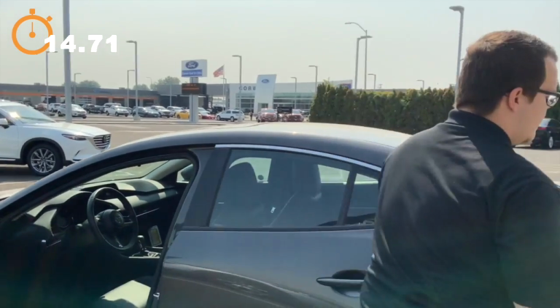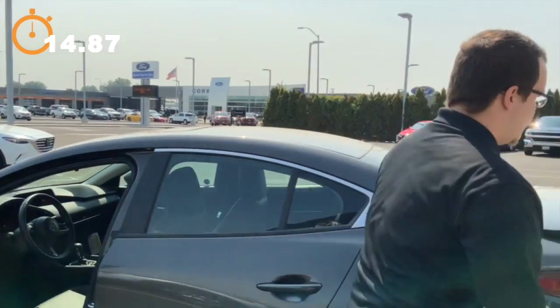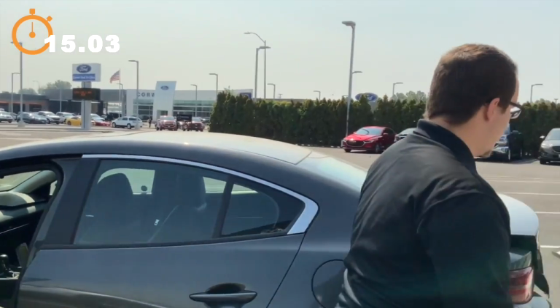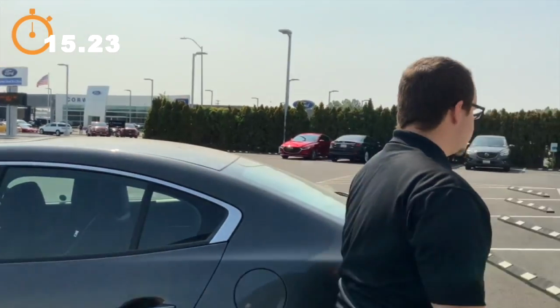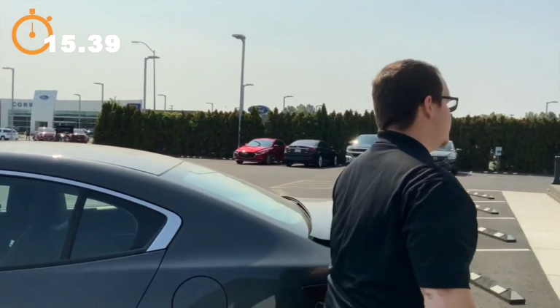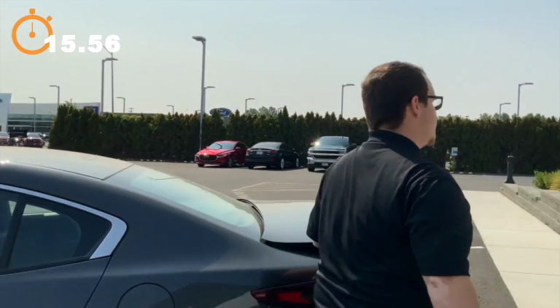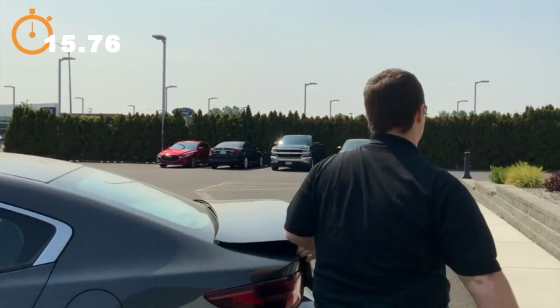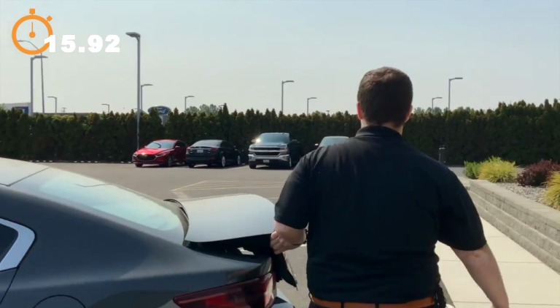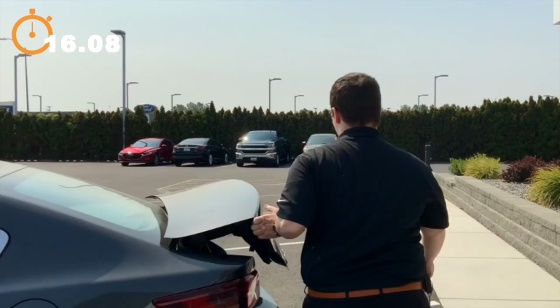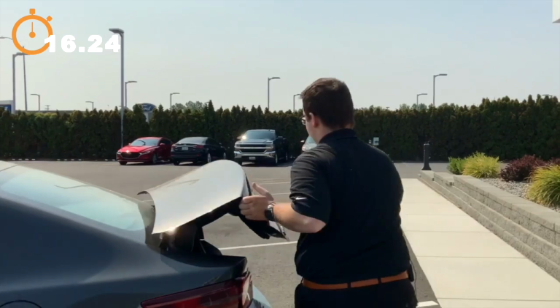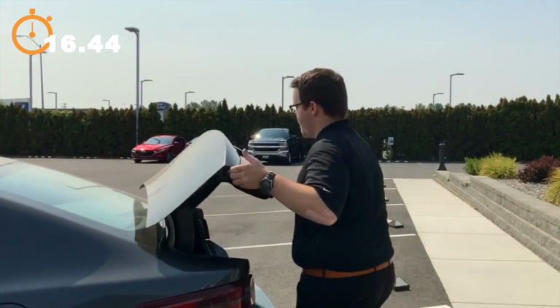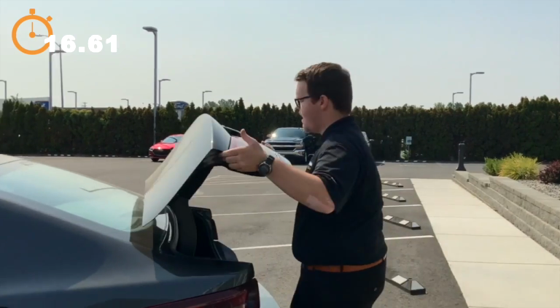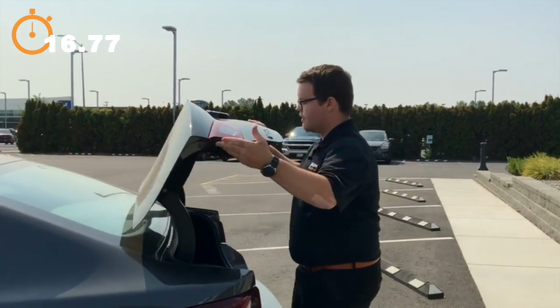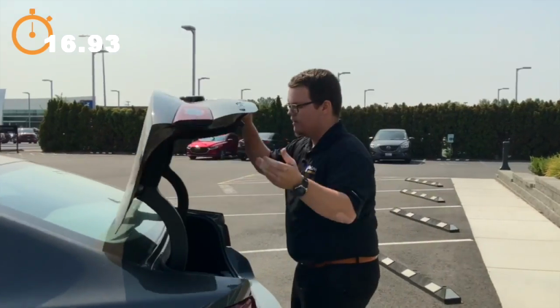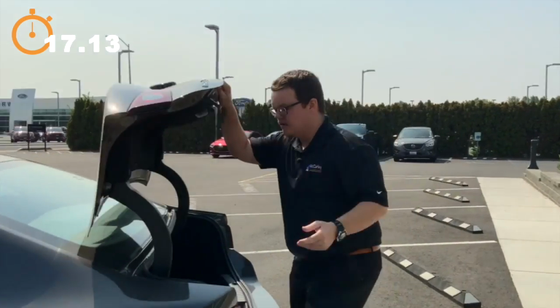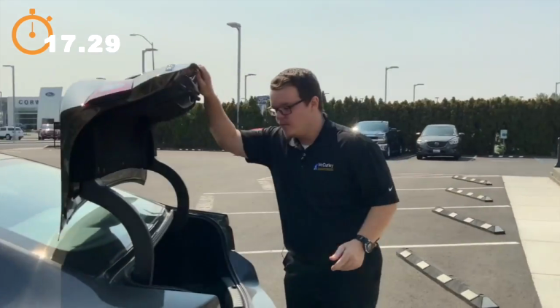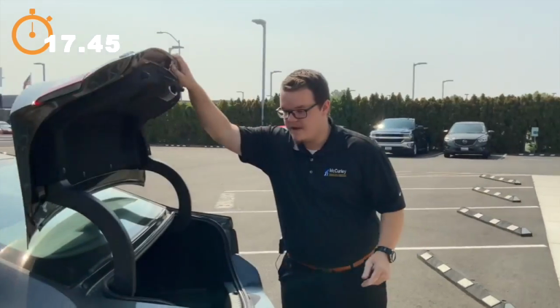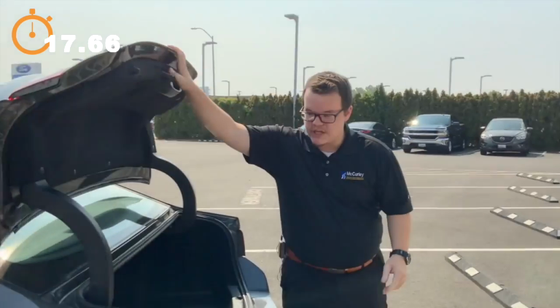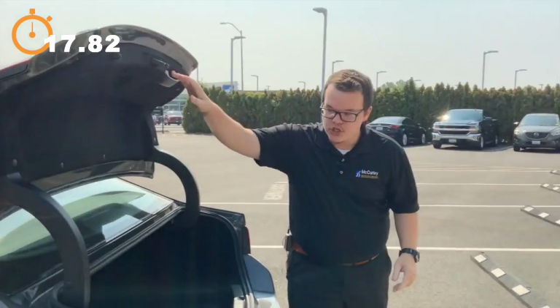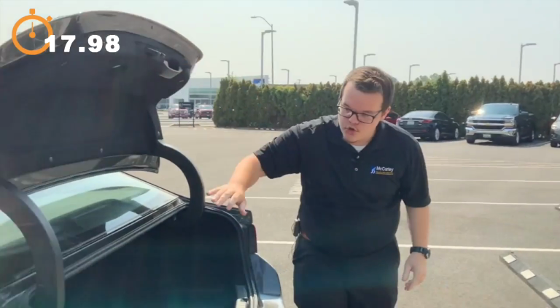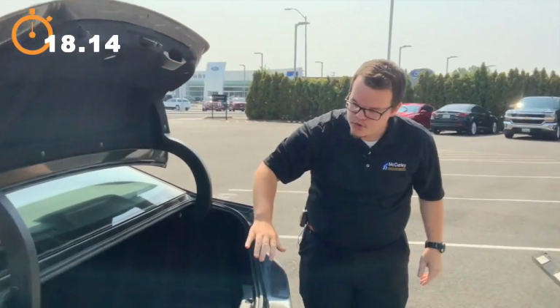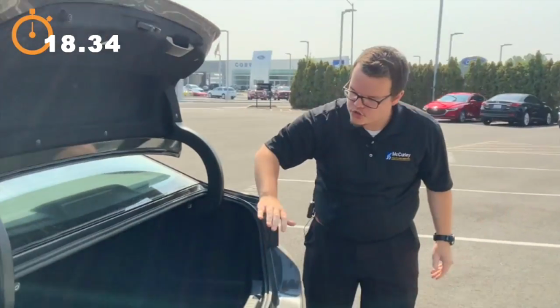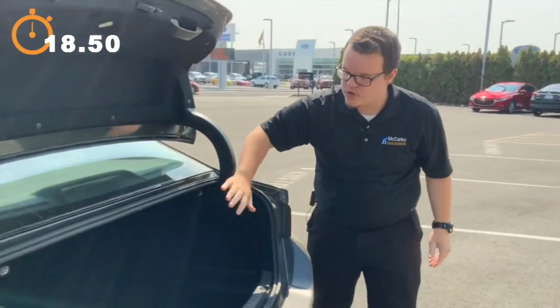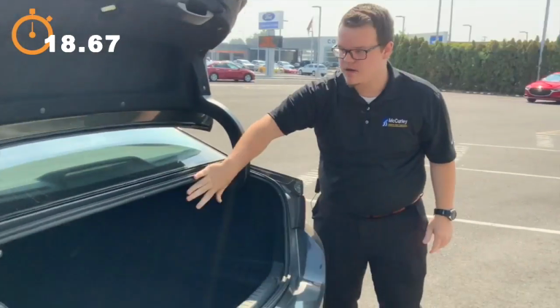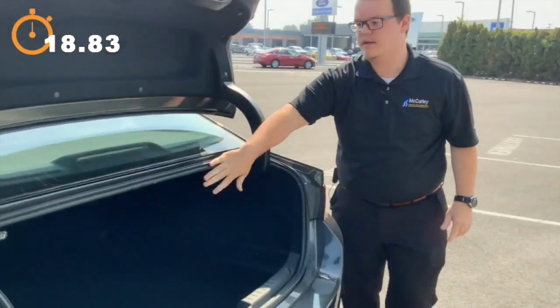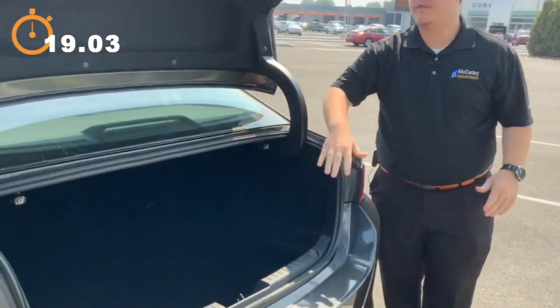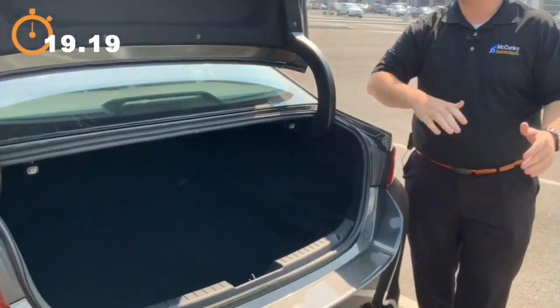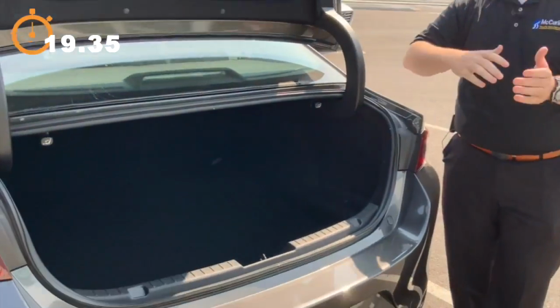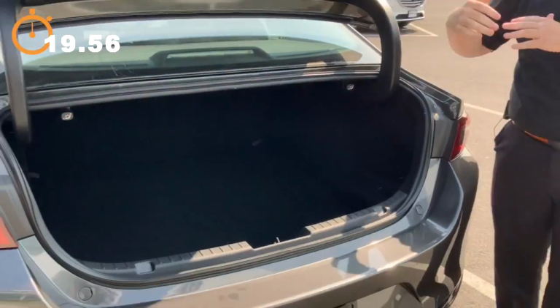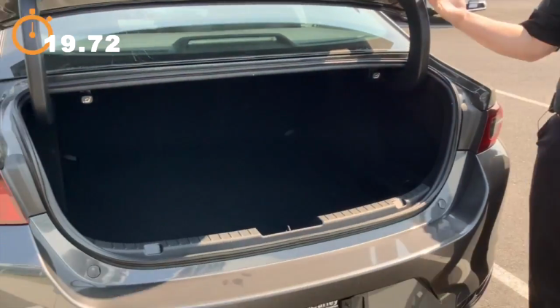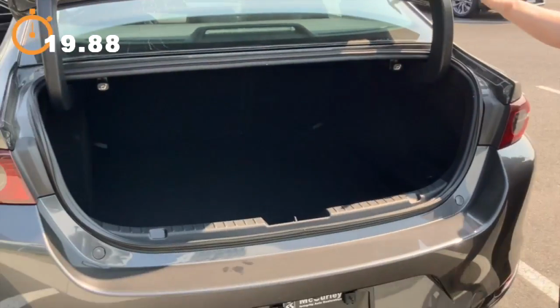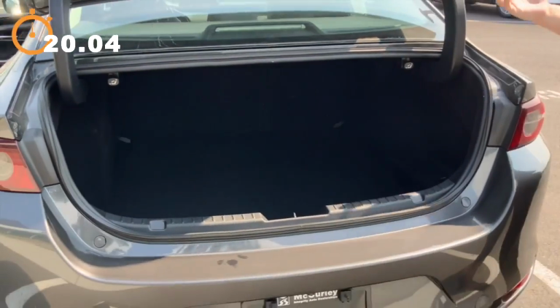And then also in the back, we have a huge trunk, and you can fold both seats down.